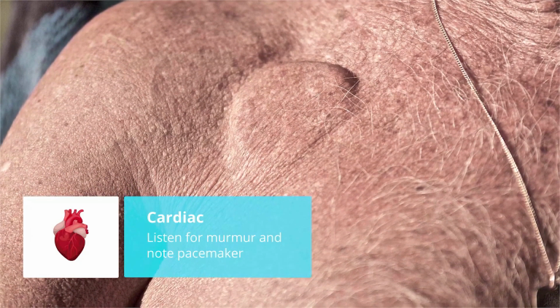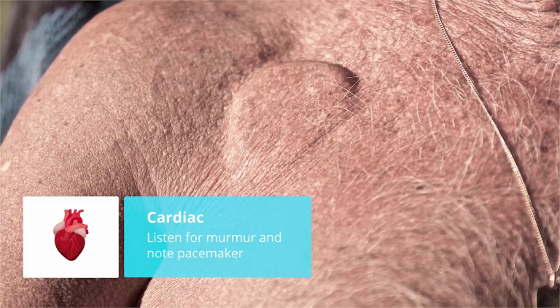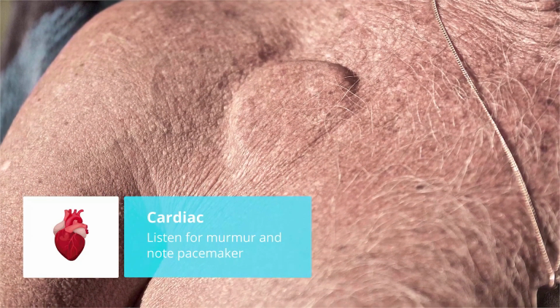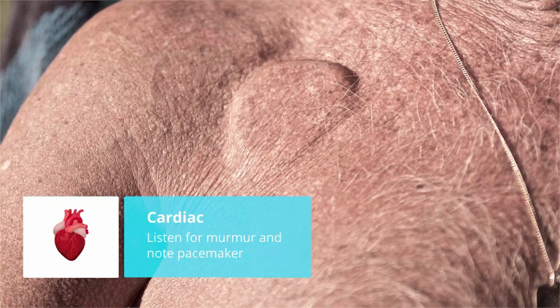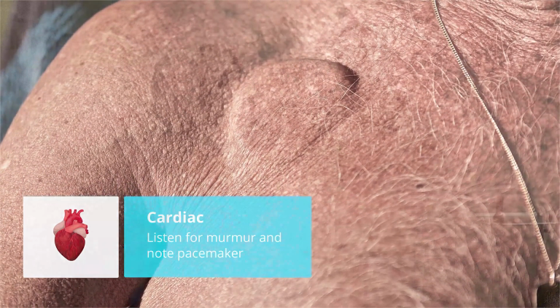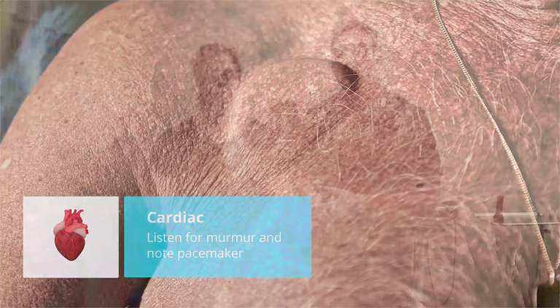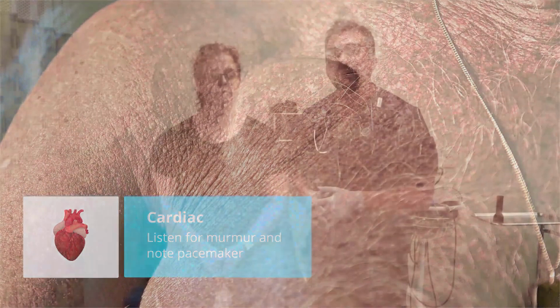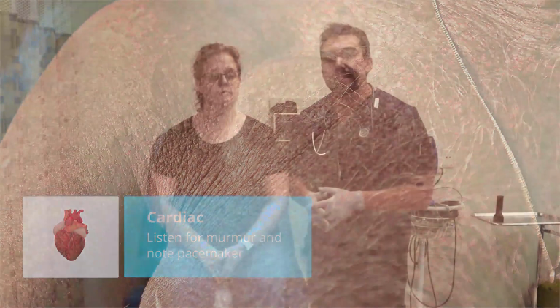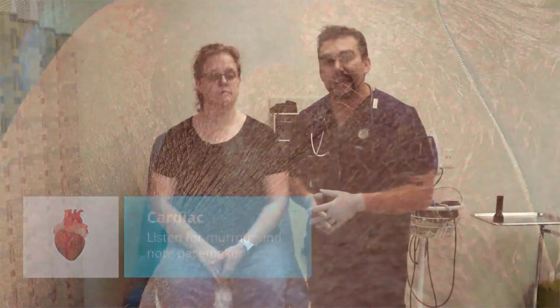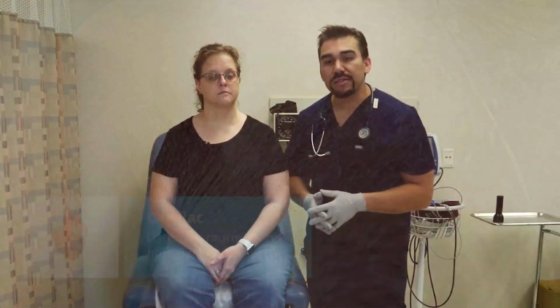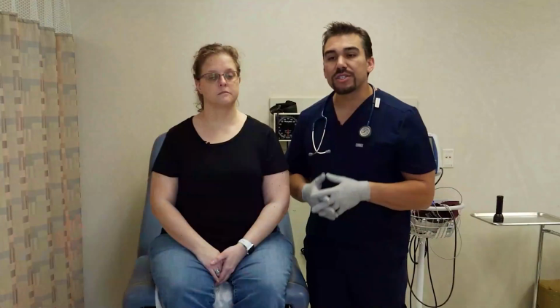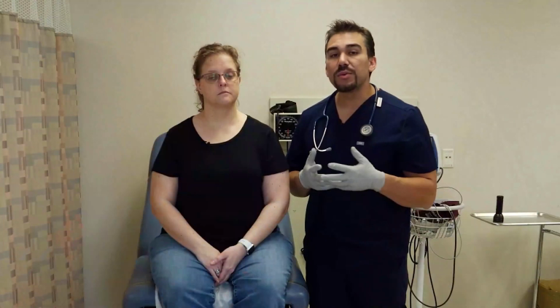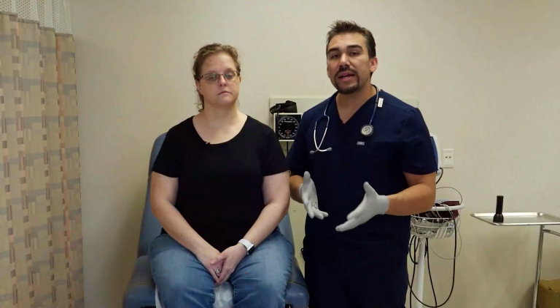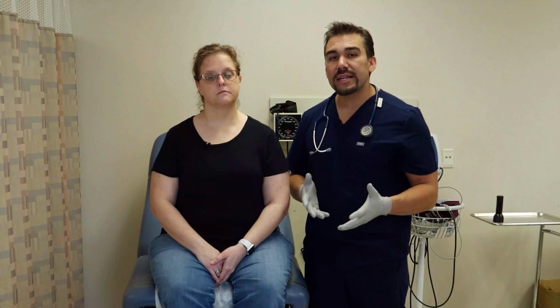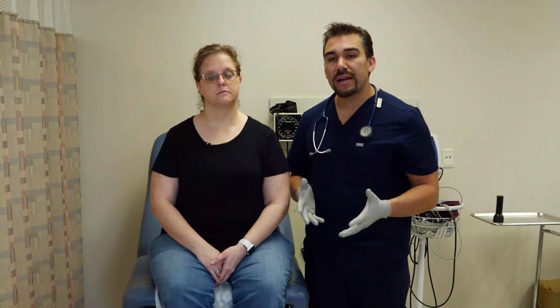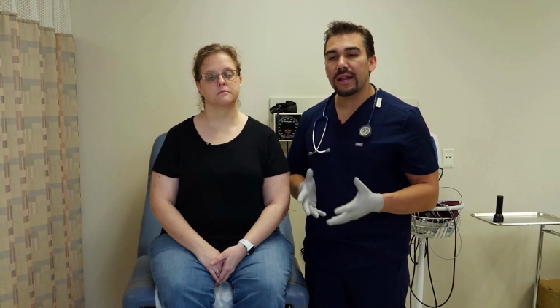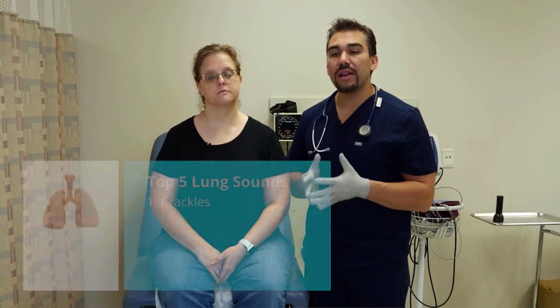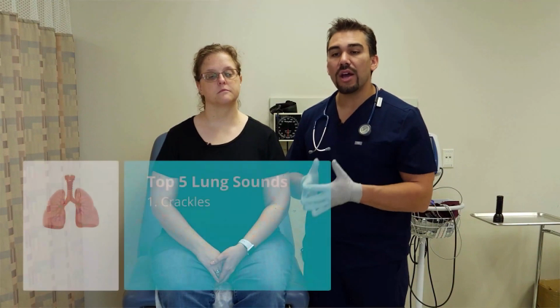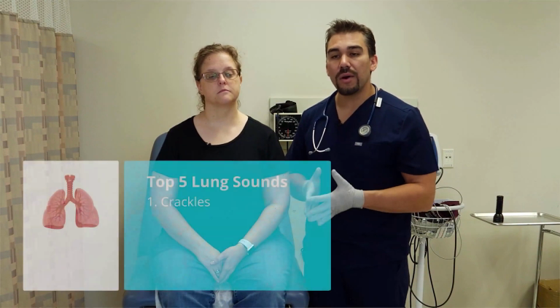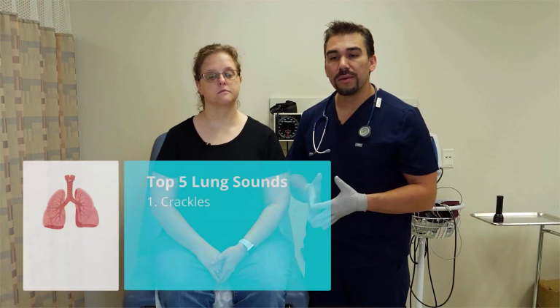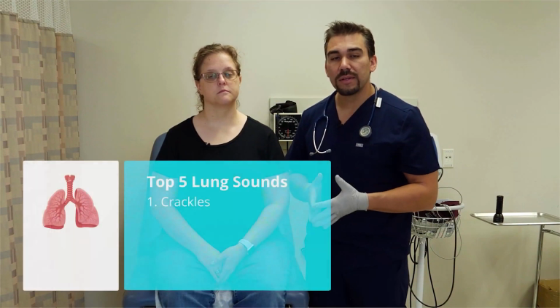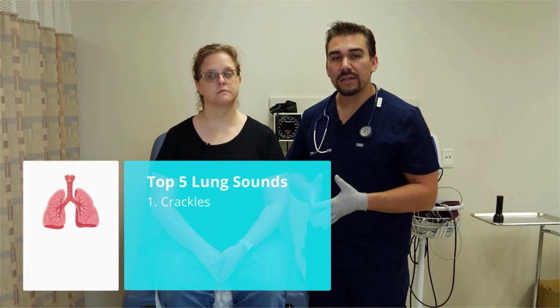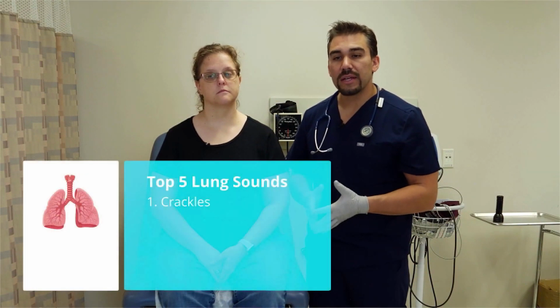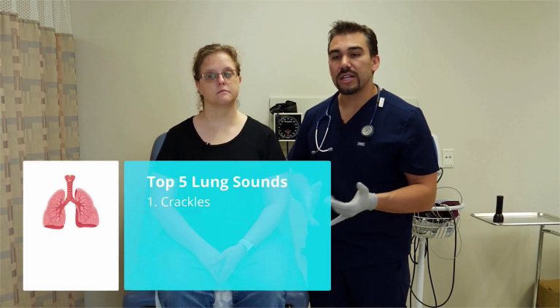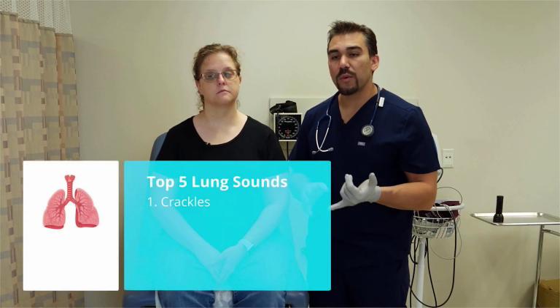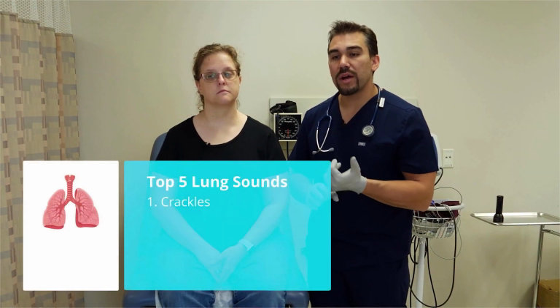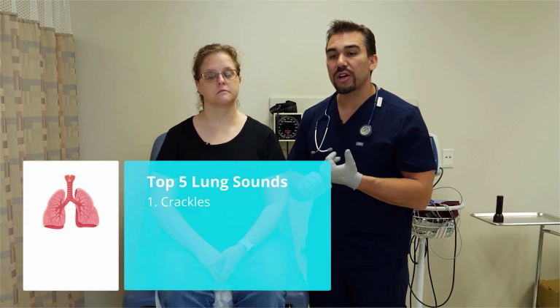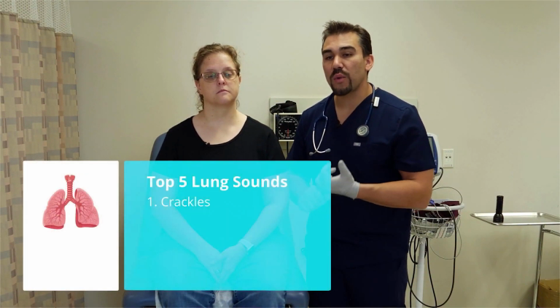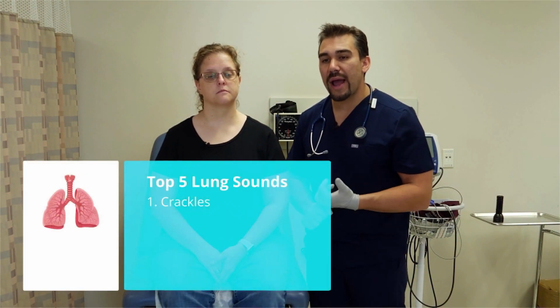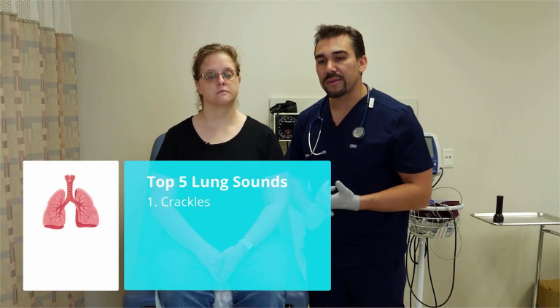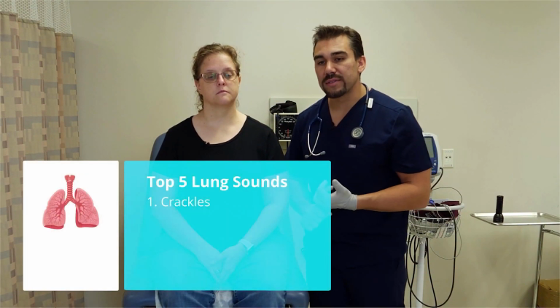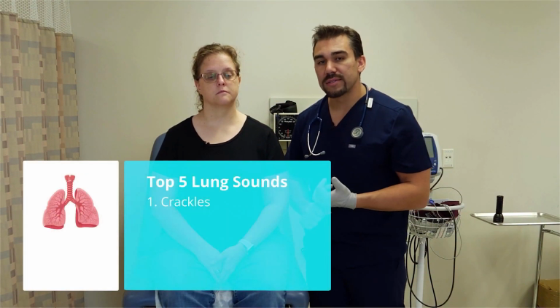The top five lung sounds to write down and know: number one is crackles.